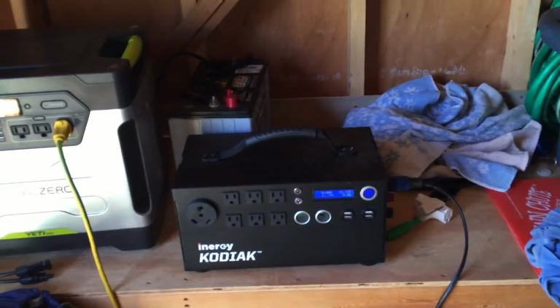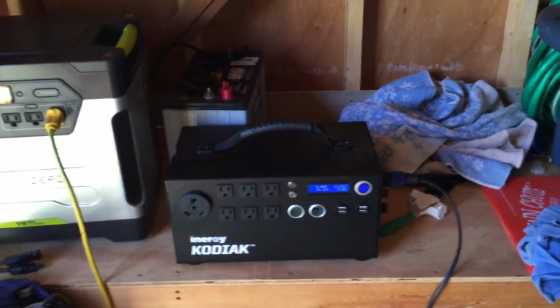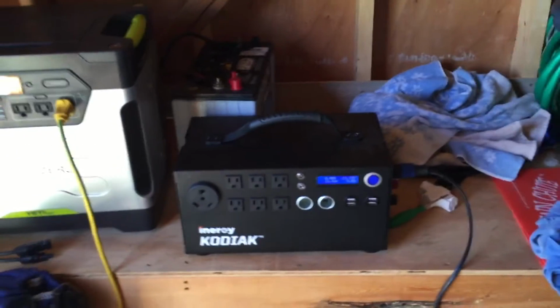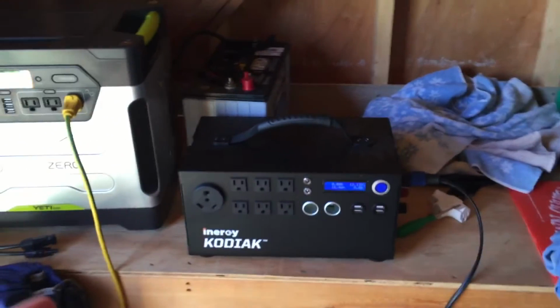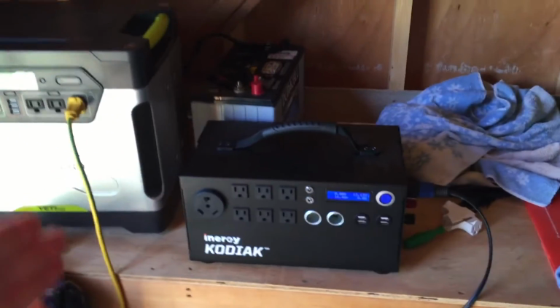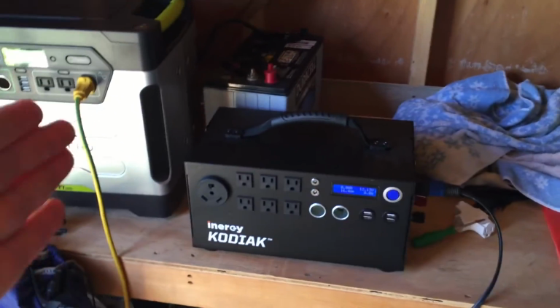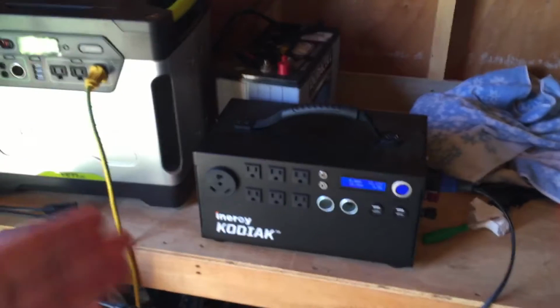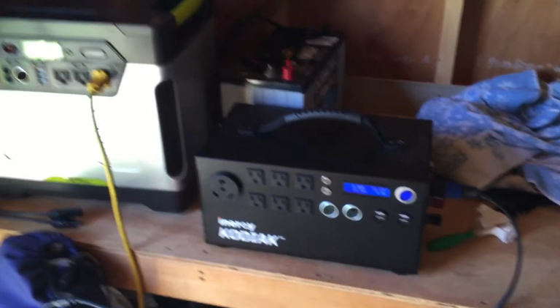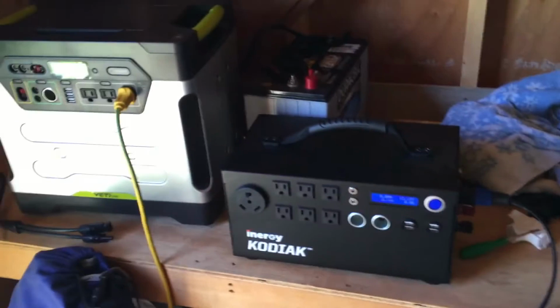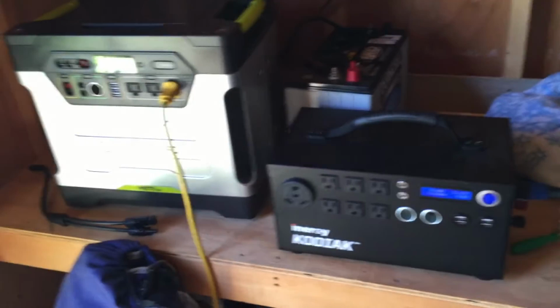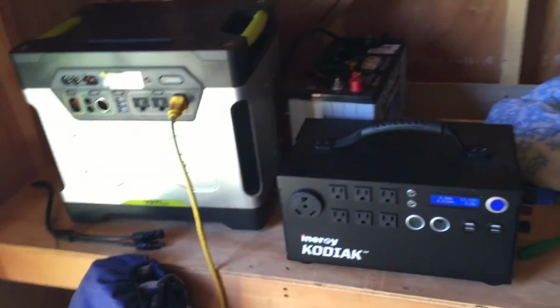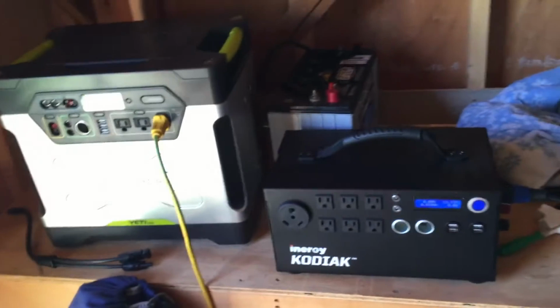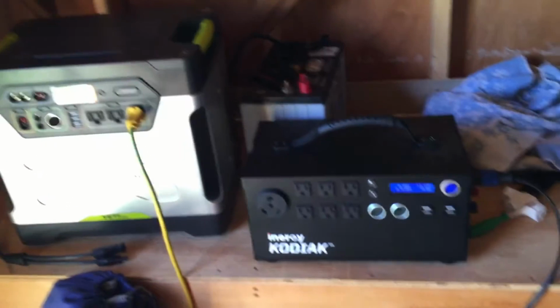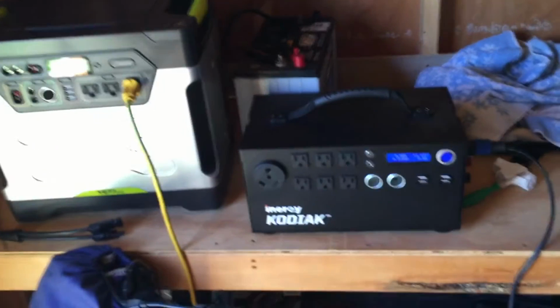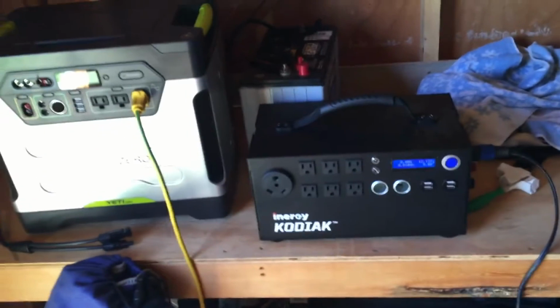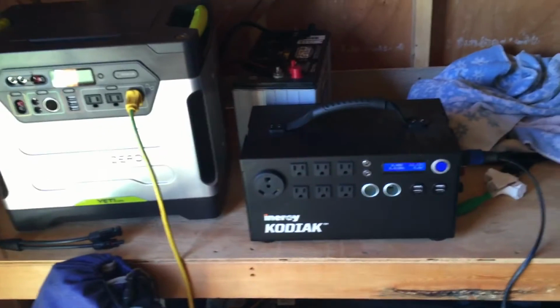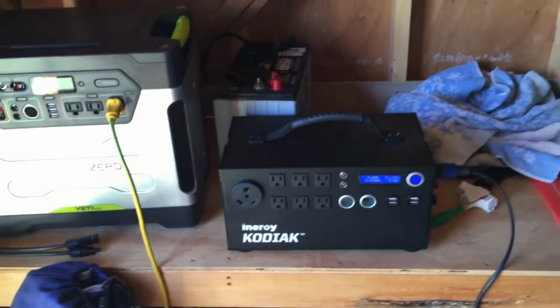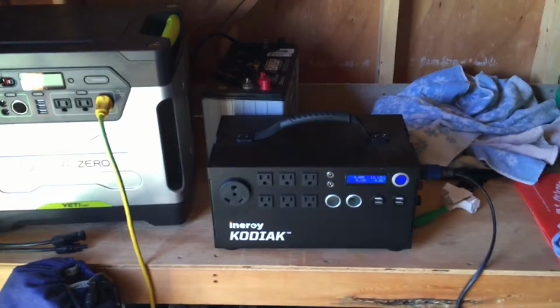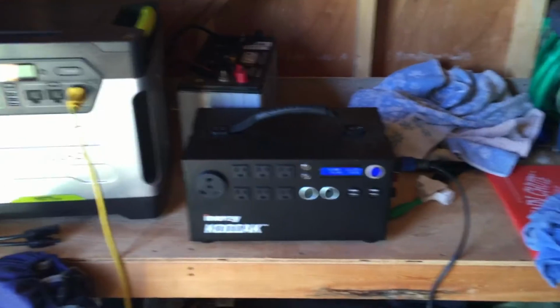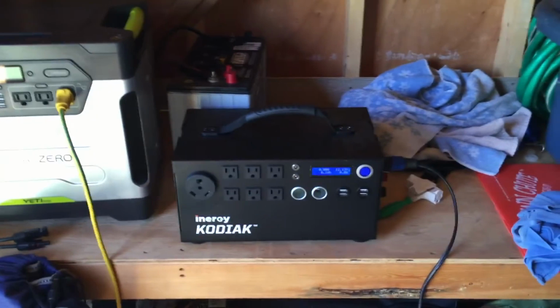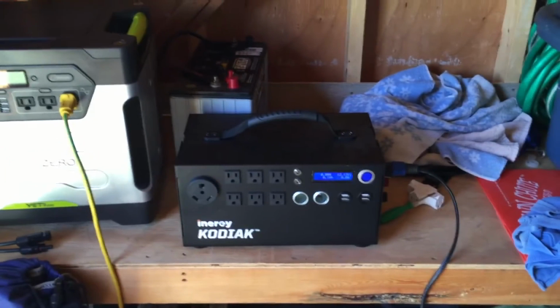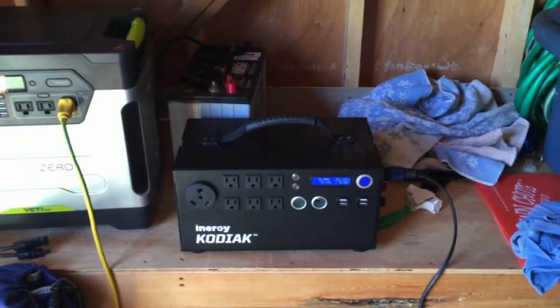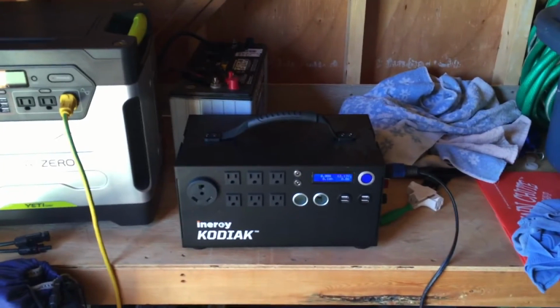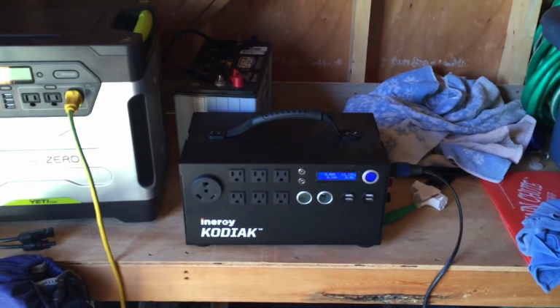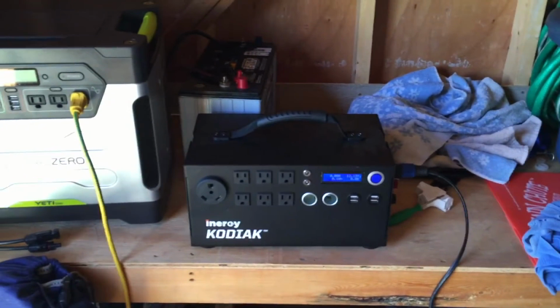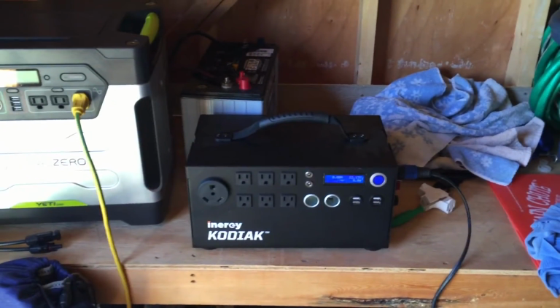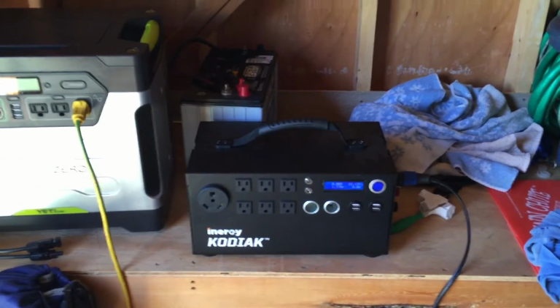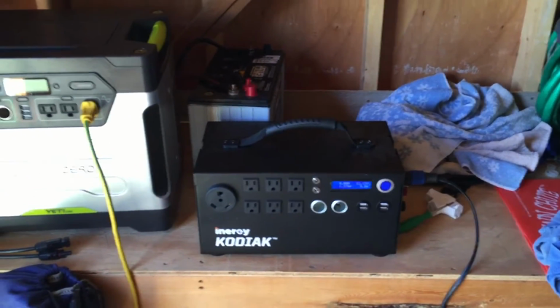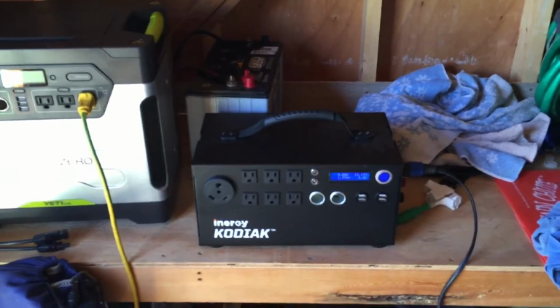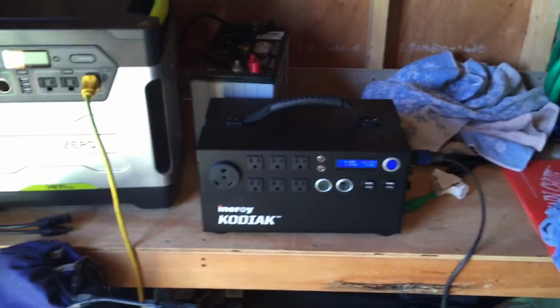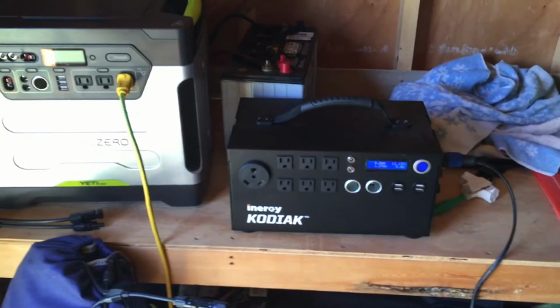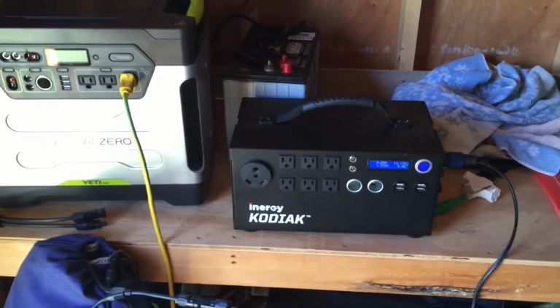I might do a follow-up clip — I'll drain this further, and maybe tomorrow or later this week I'll show what it looks like when it's almost drained and gets a really large charge input.